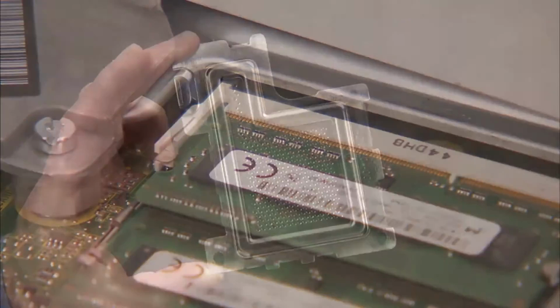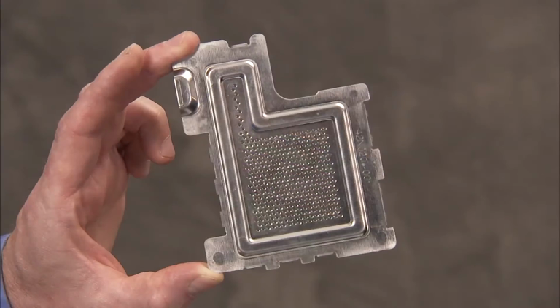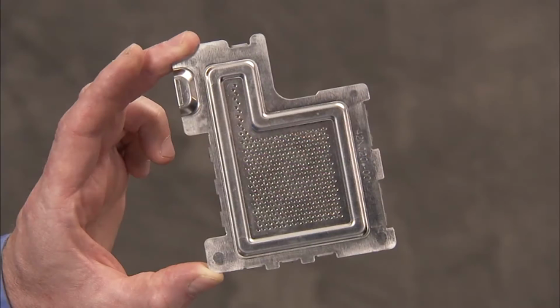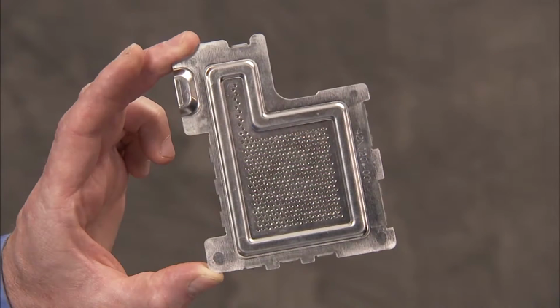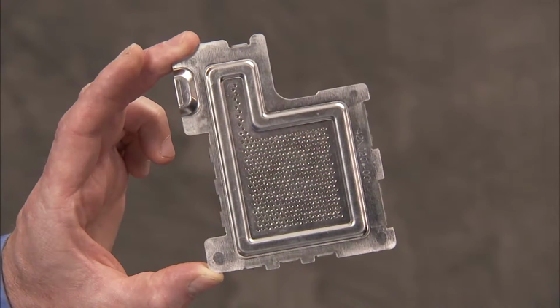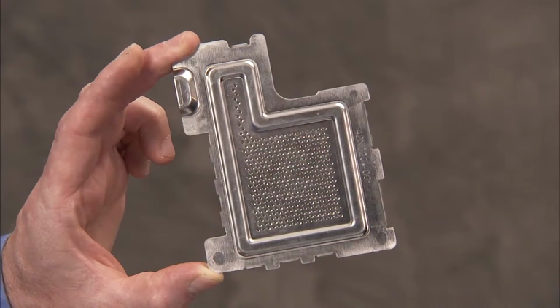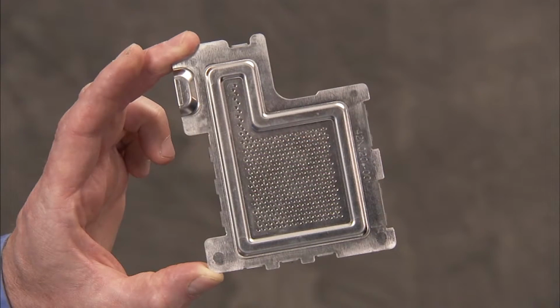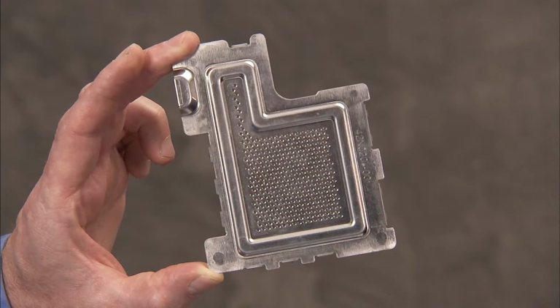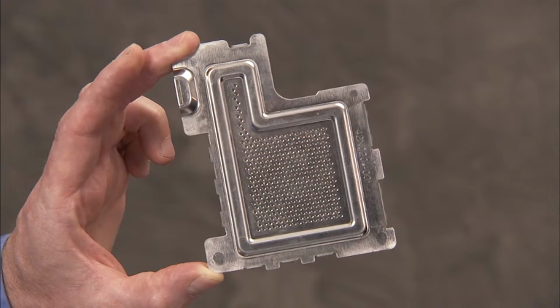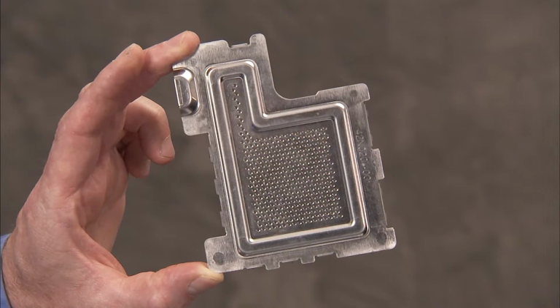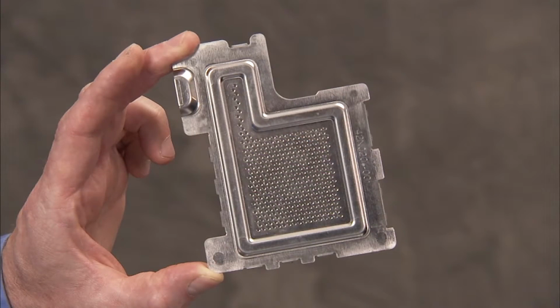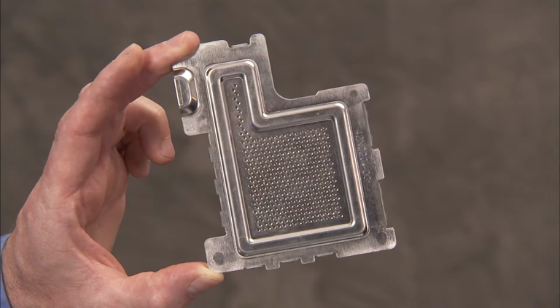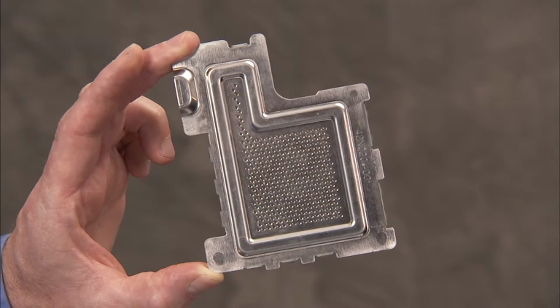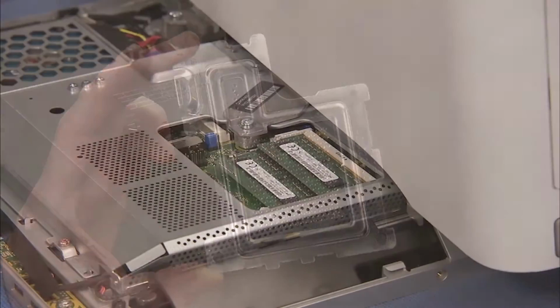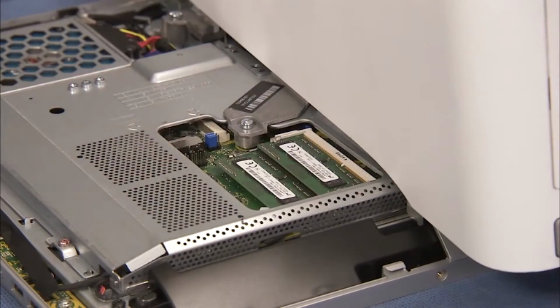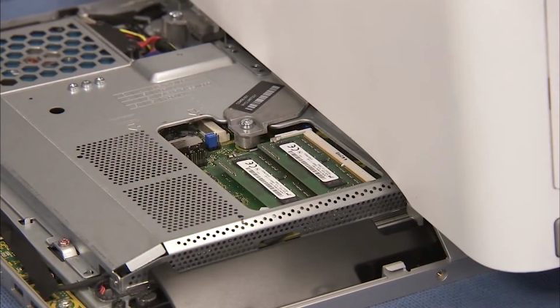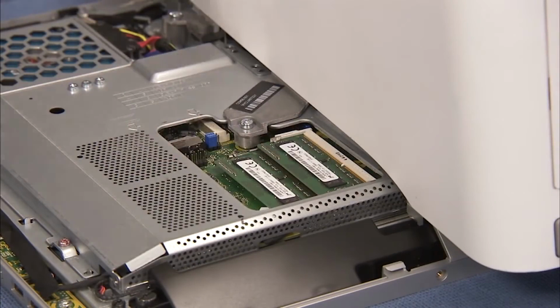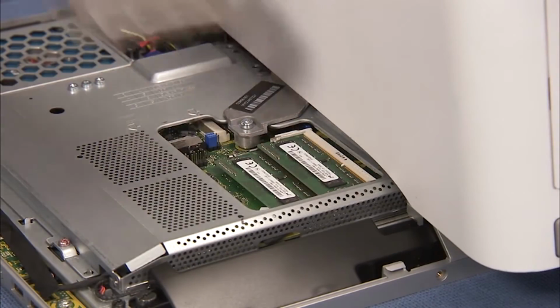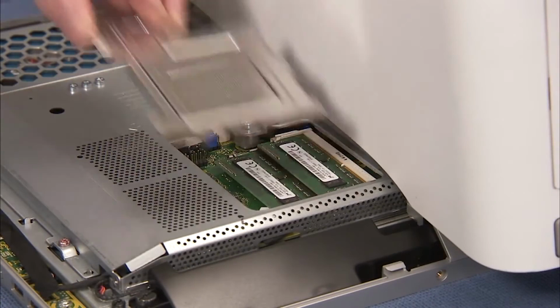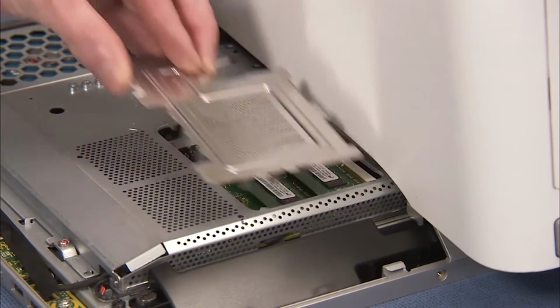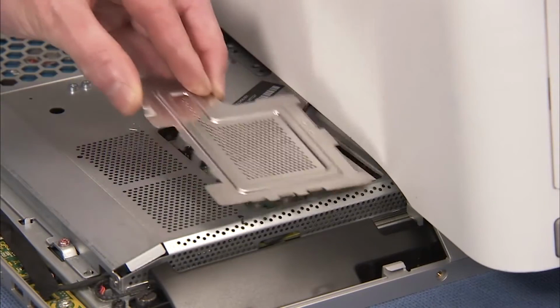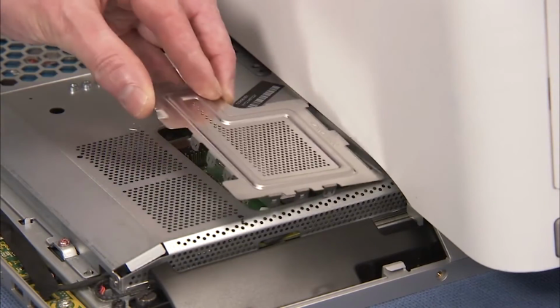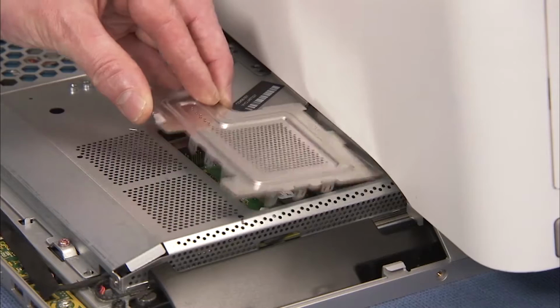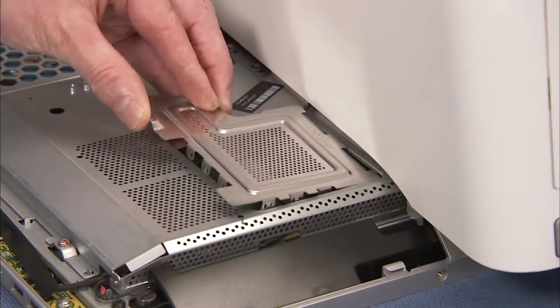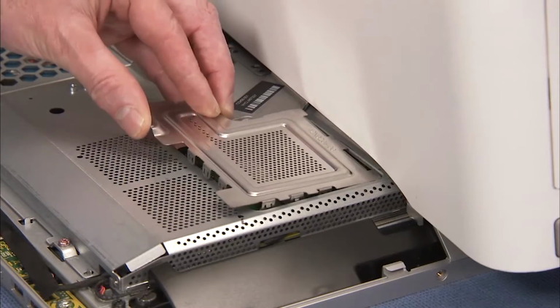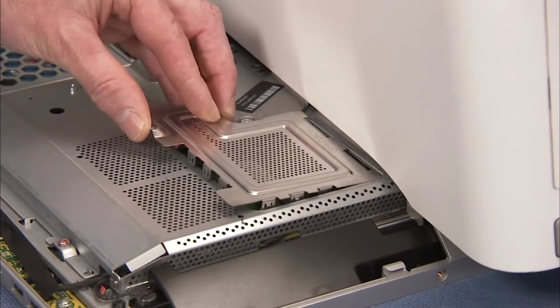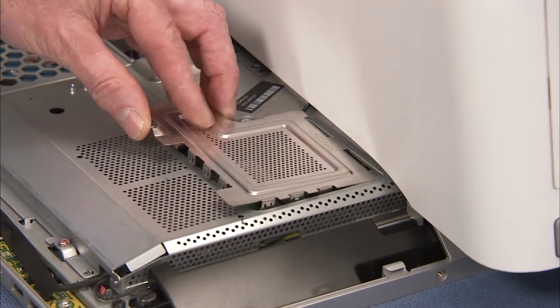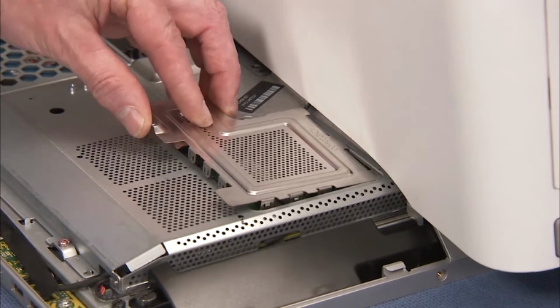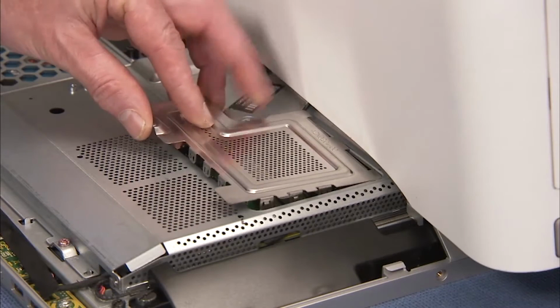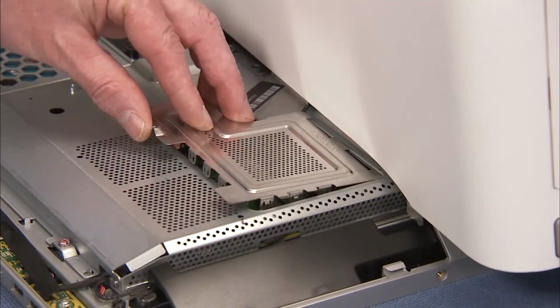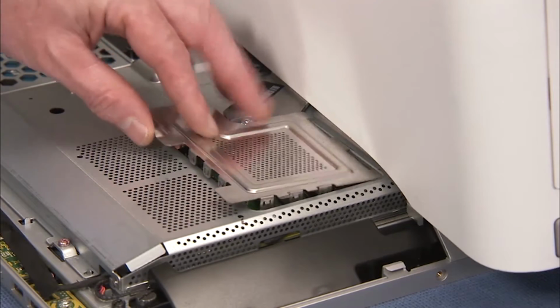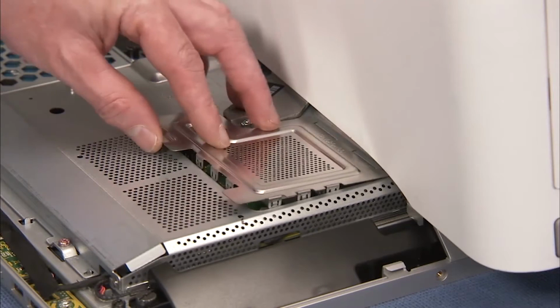Press the memory EMI shield back into its cutout on the motherboard EMI shield.